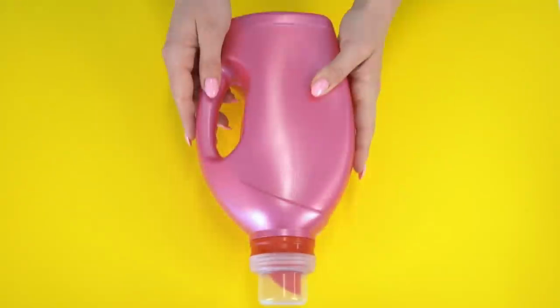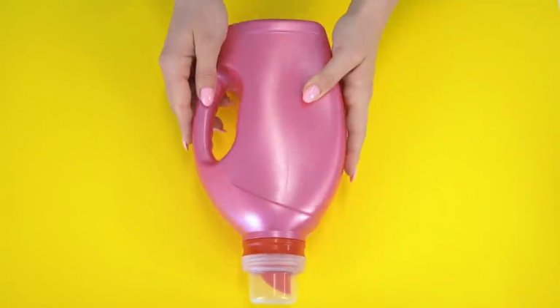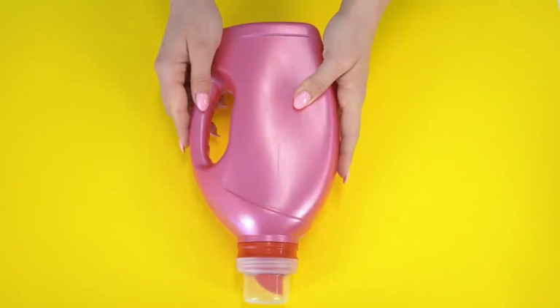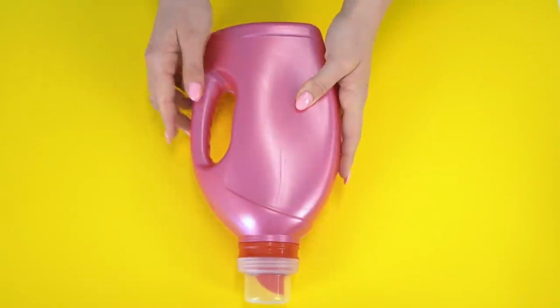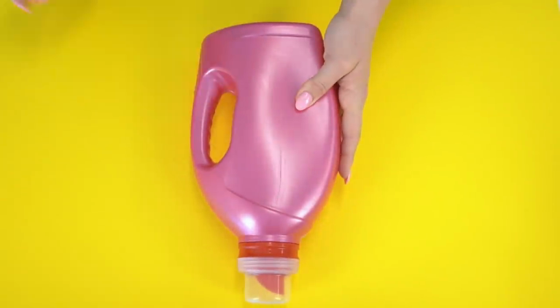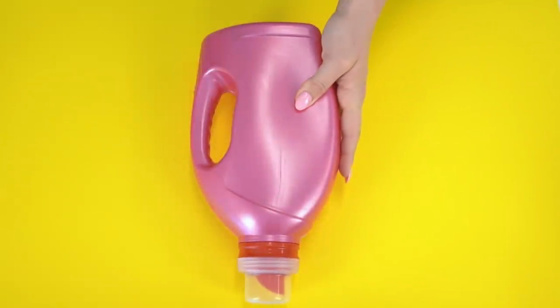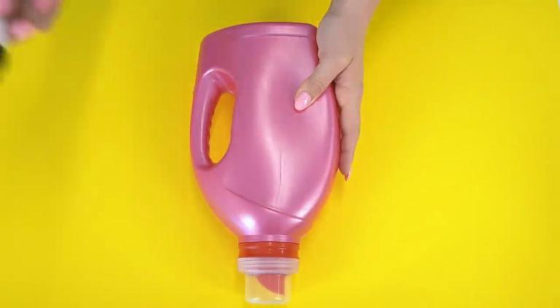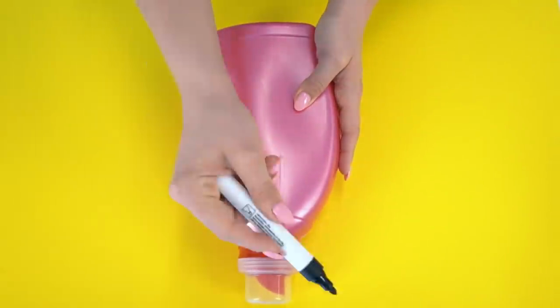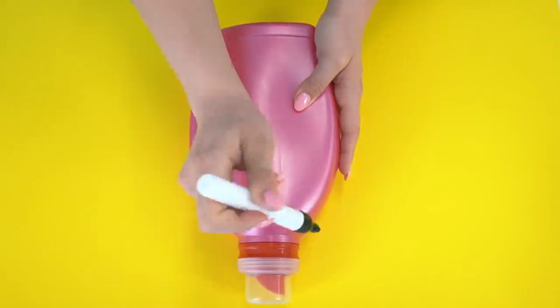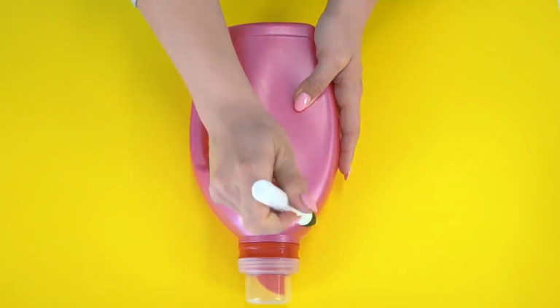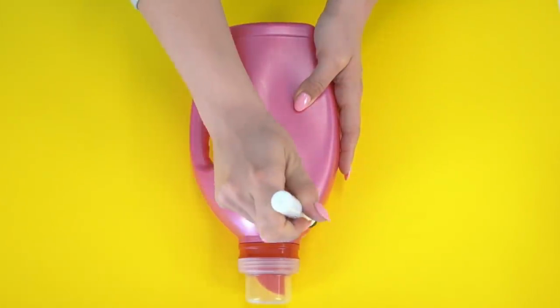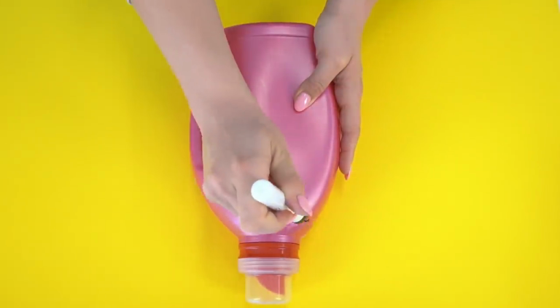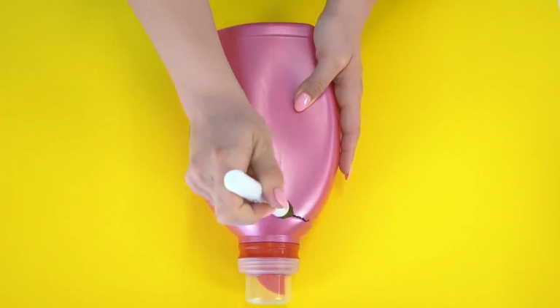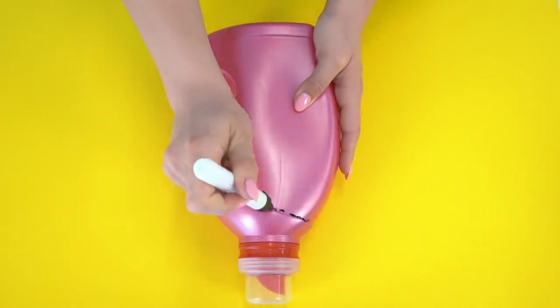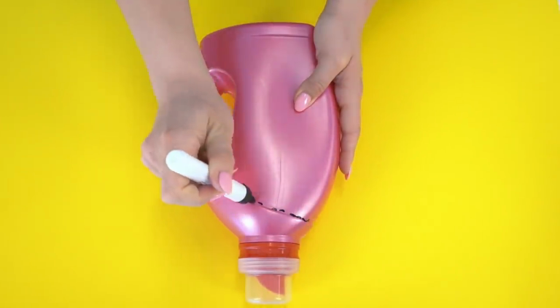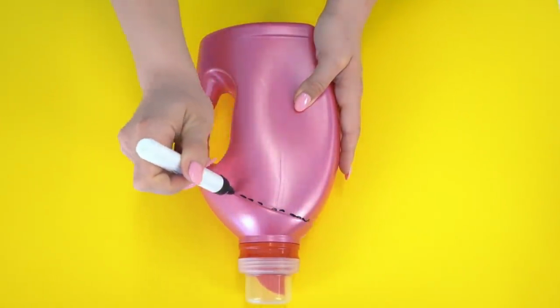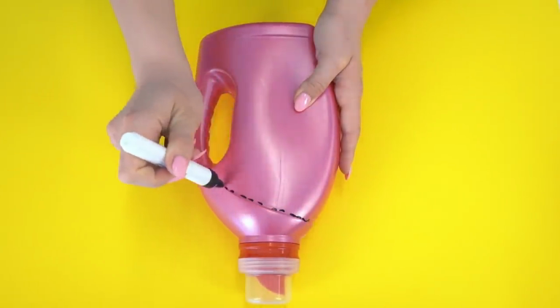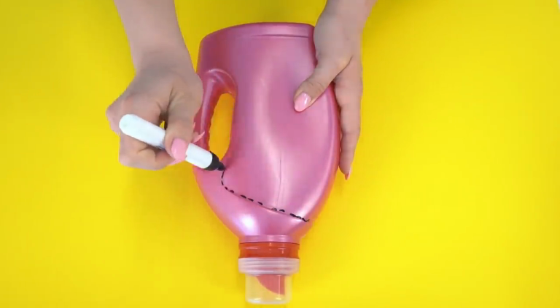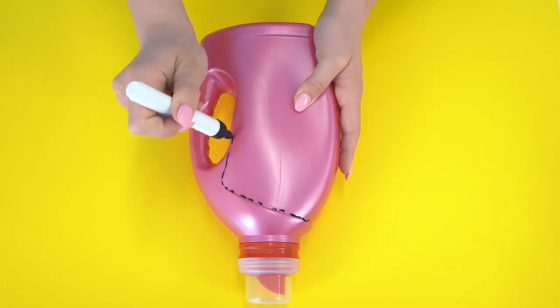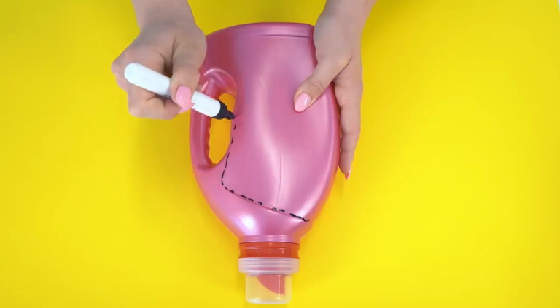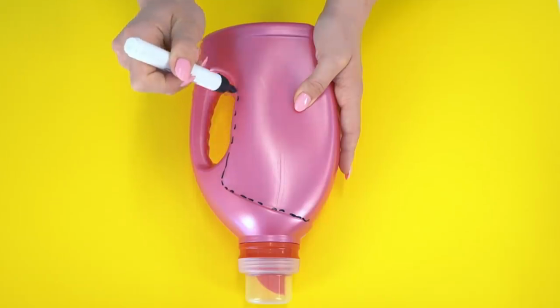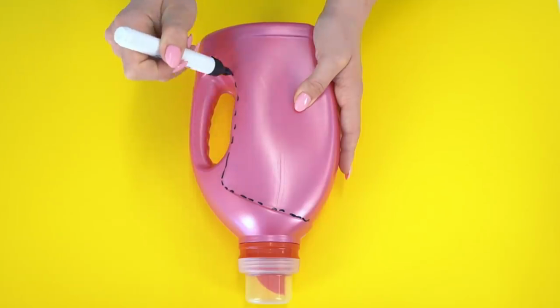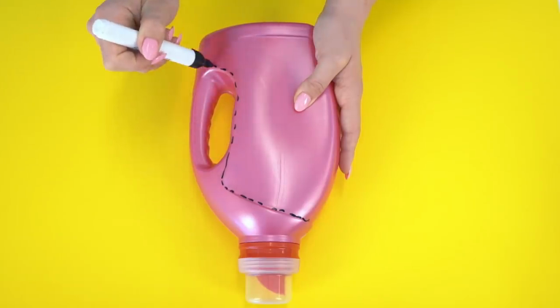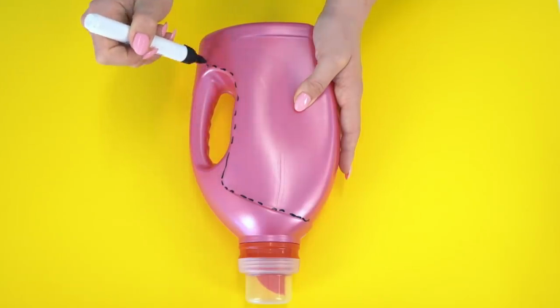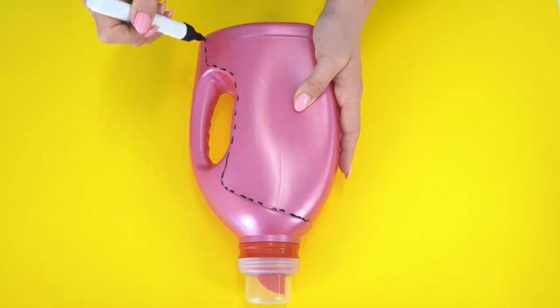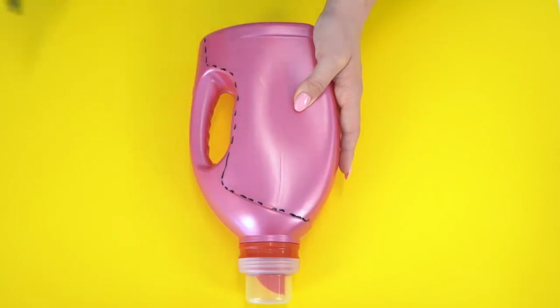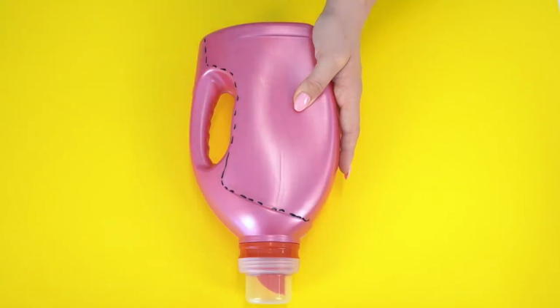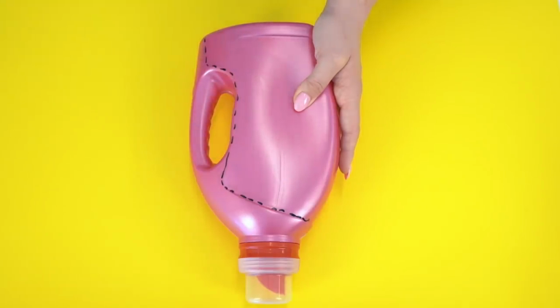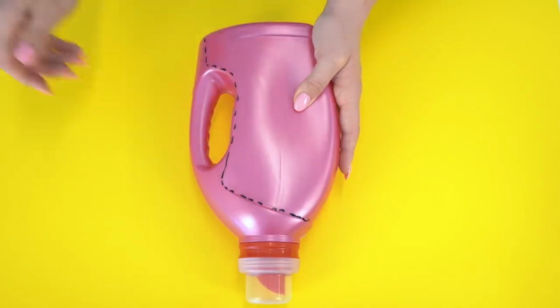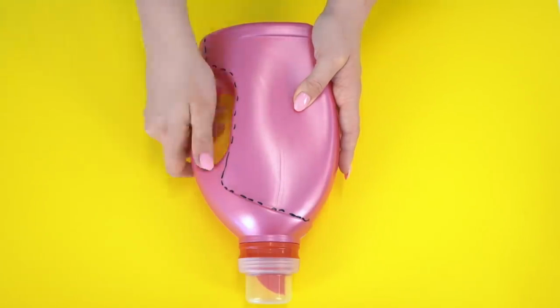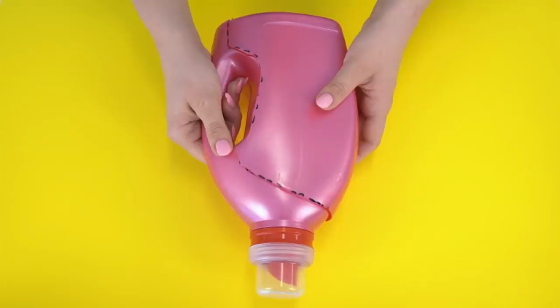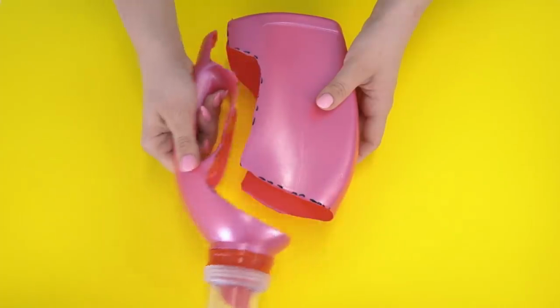Let's take a big plastic bottle and mark a line with a marker. Now let's cut off all the rest!